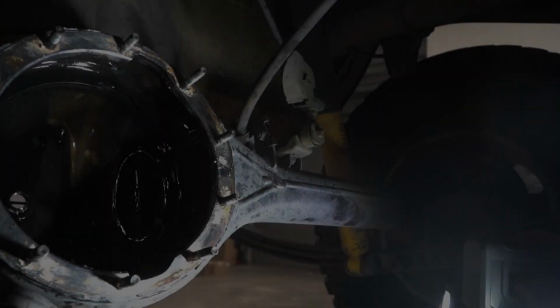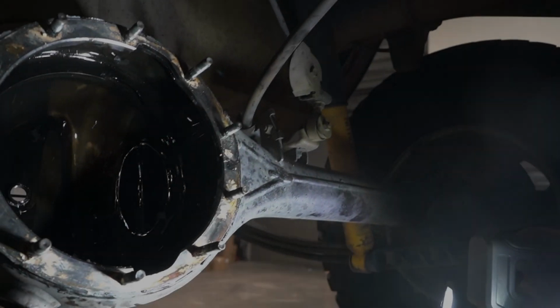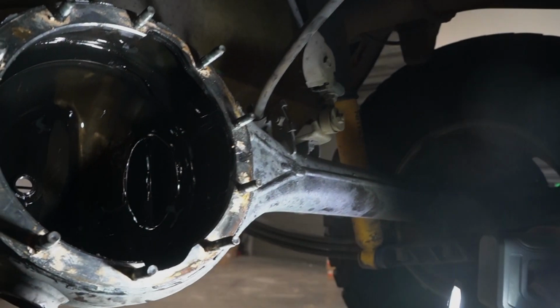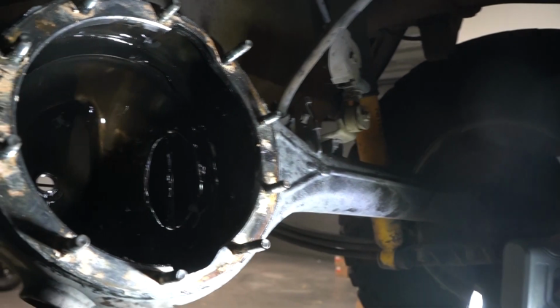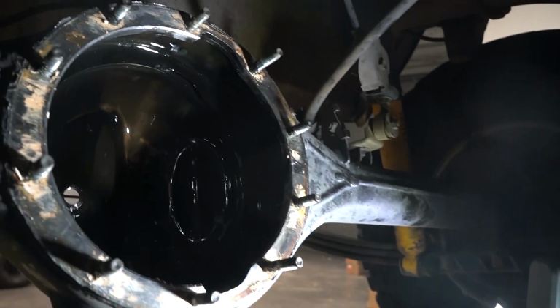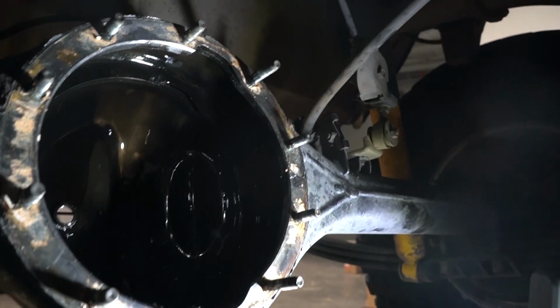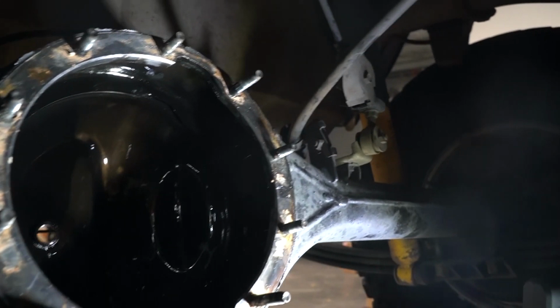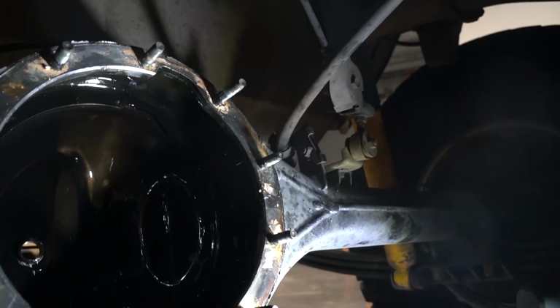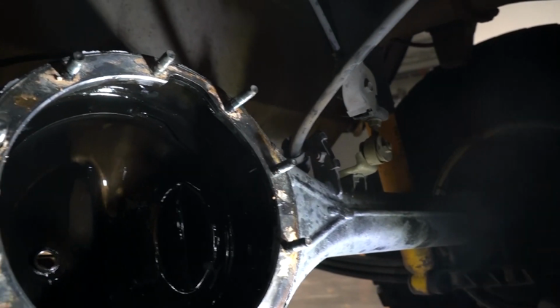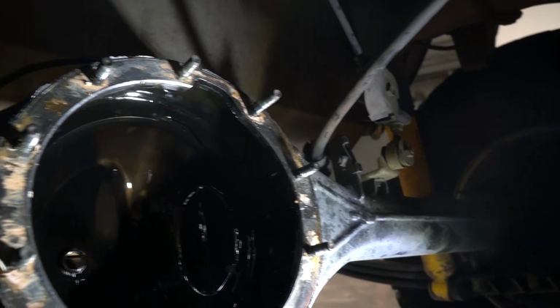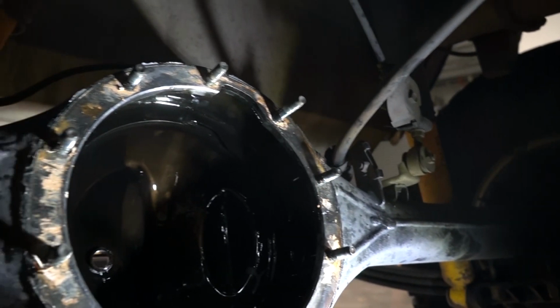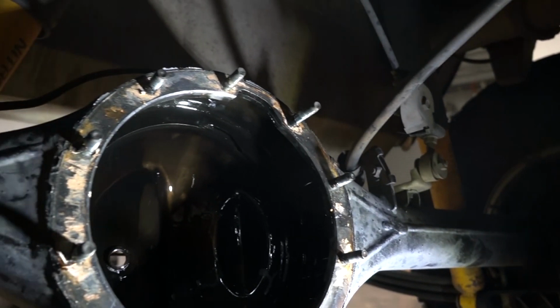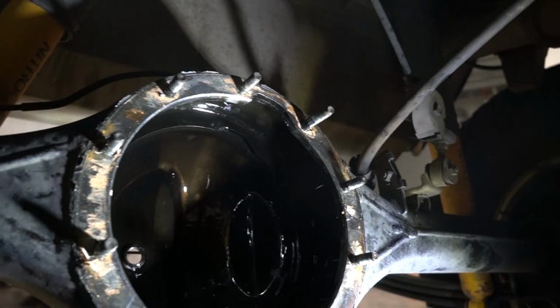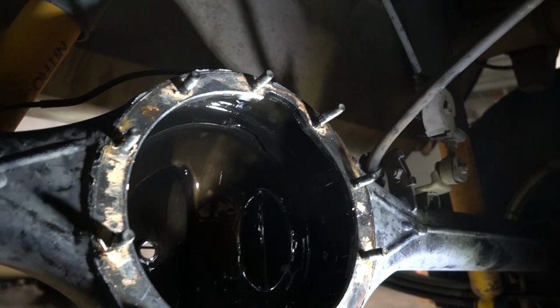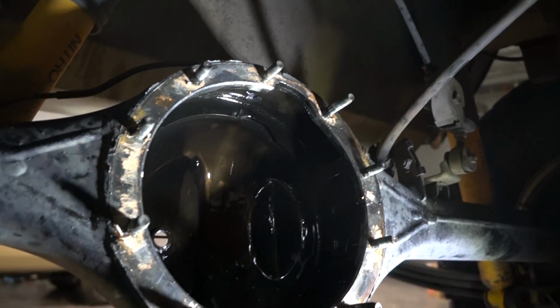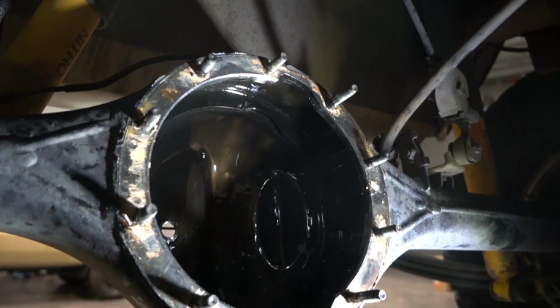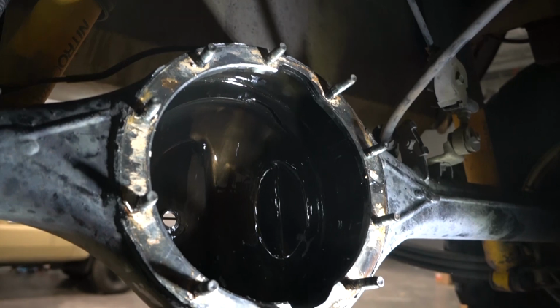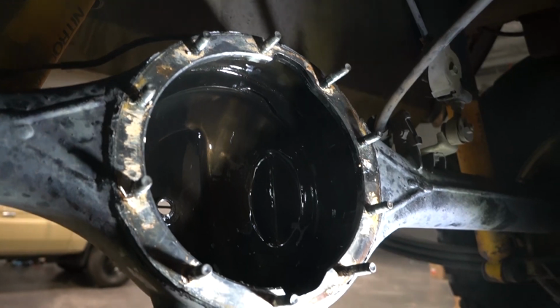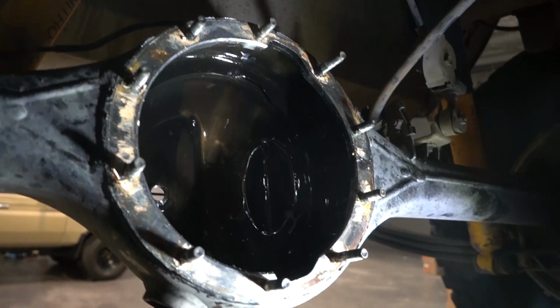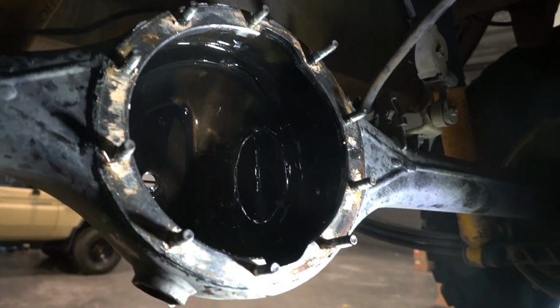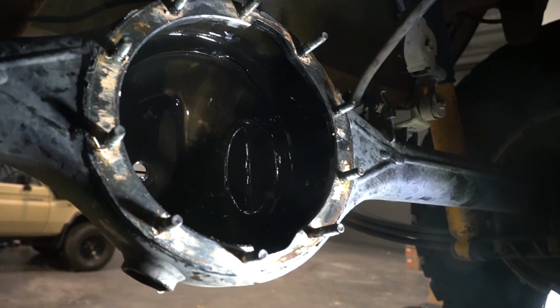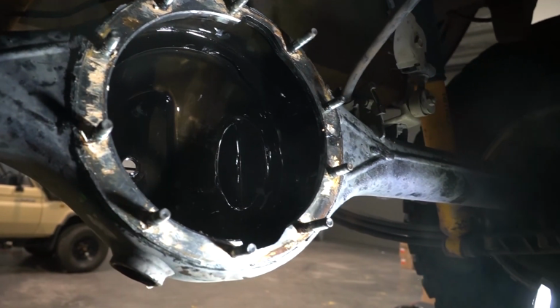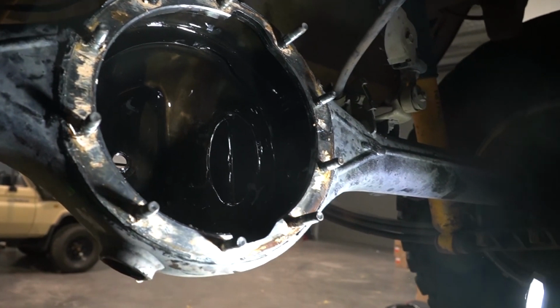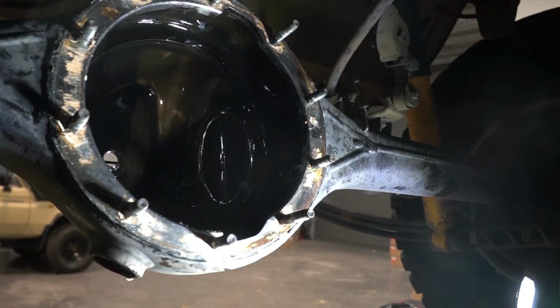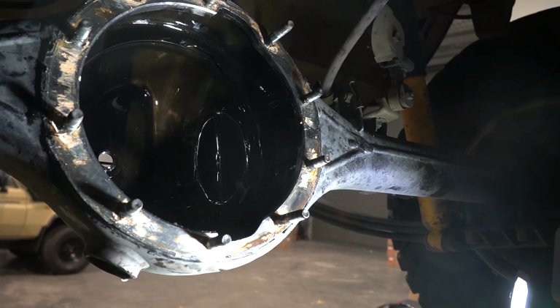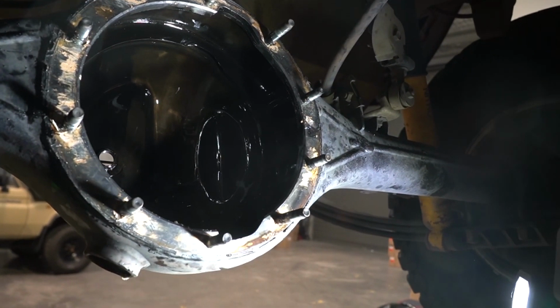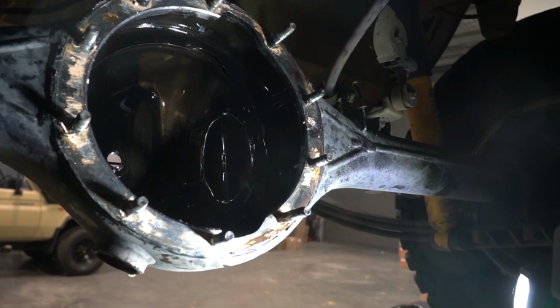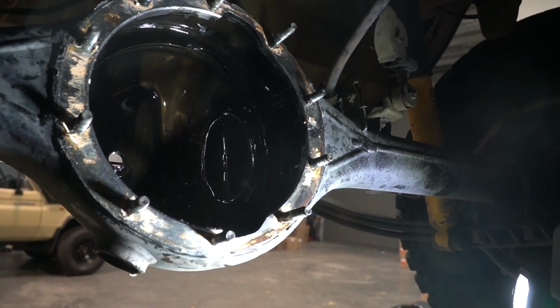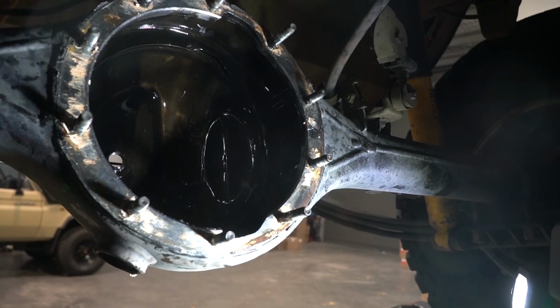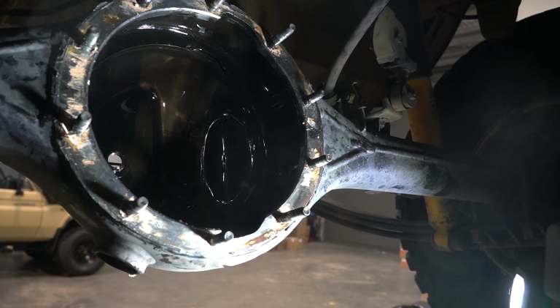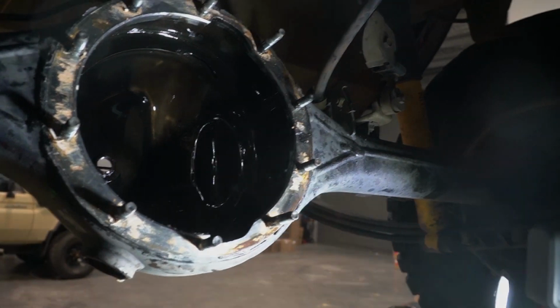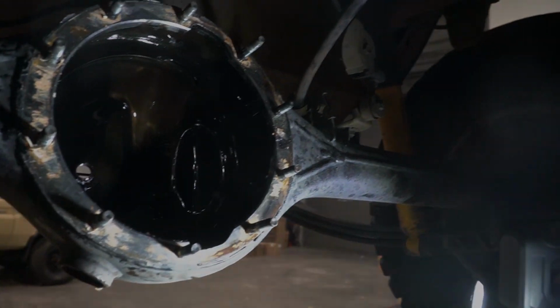This is the start of the cleanup process. I'm obviously going to do a lot more cleaning up than this, but that's about it for now.